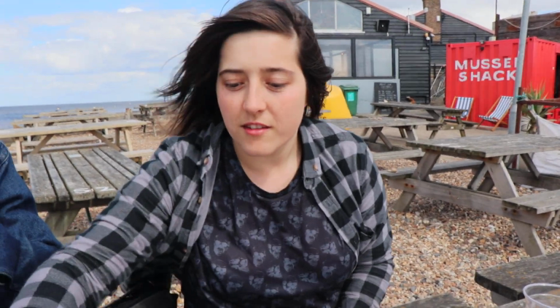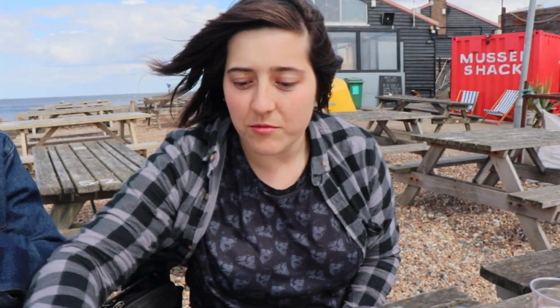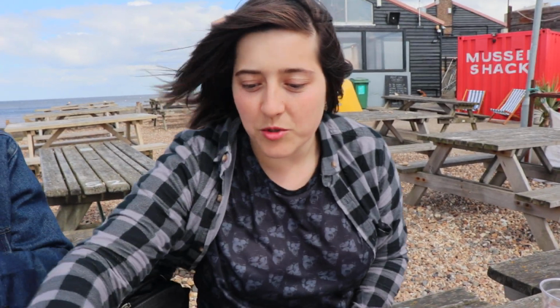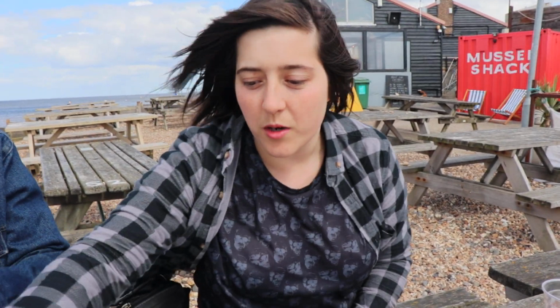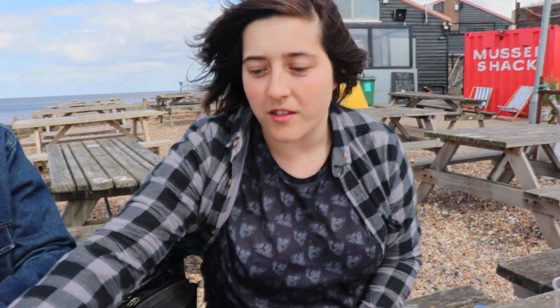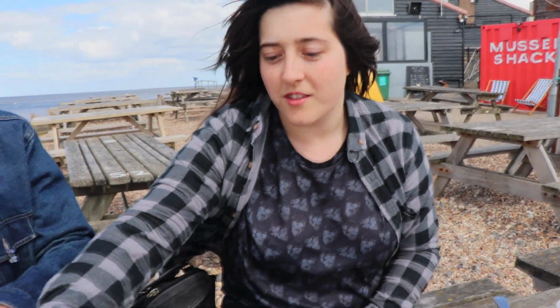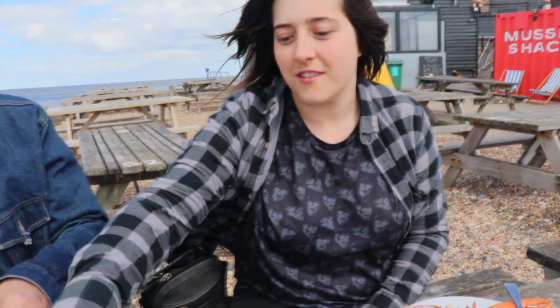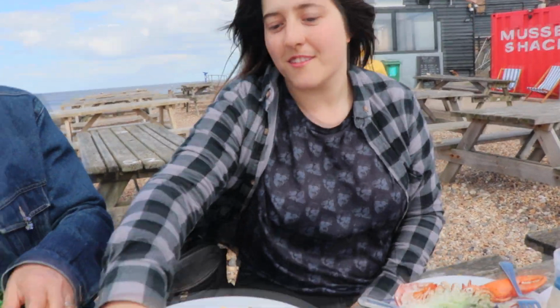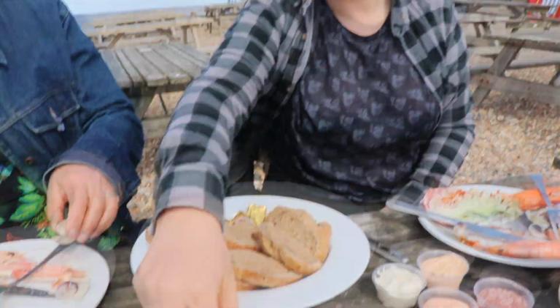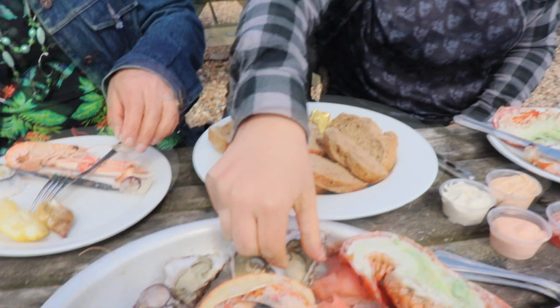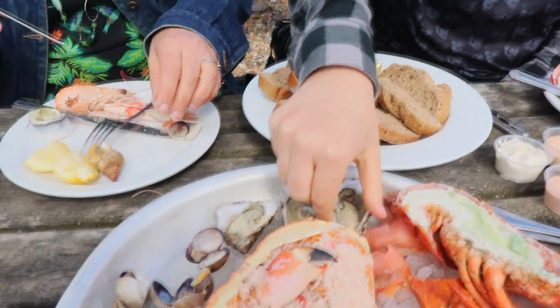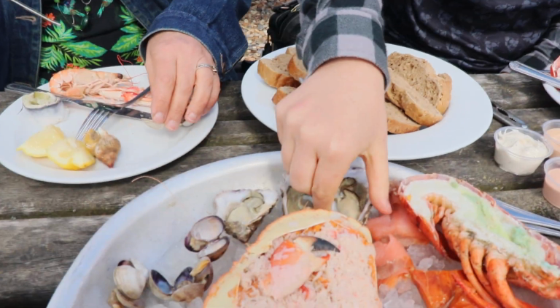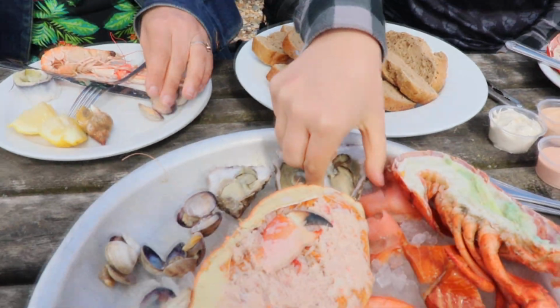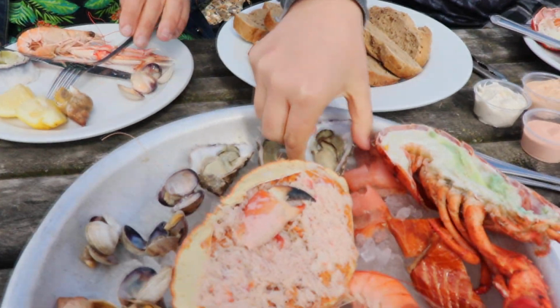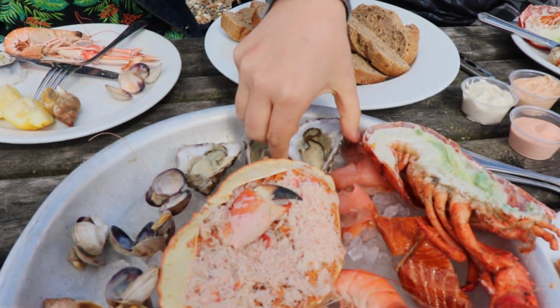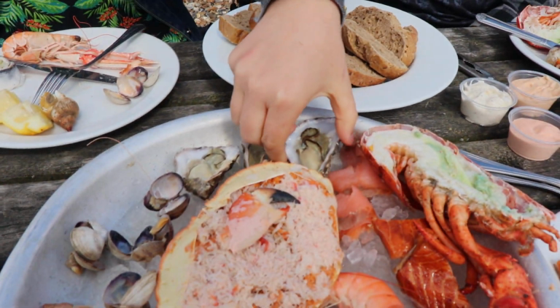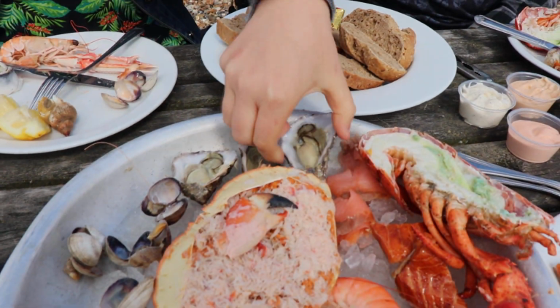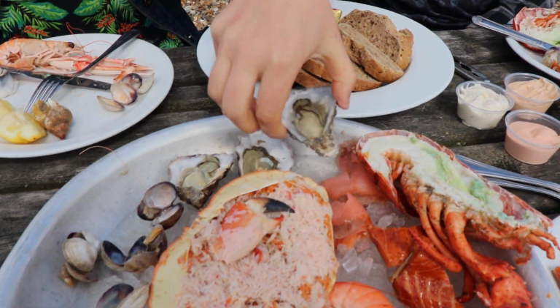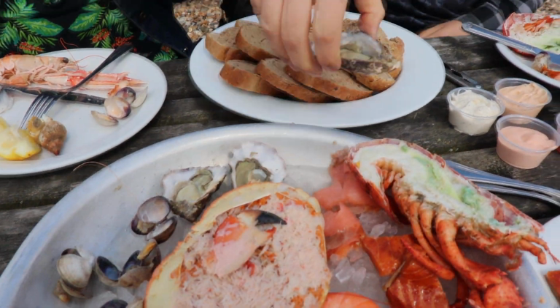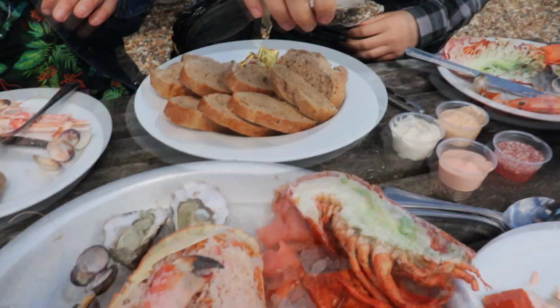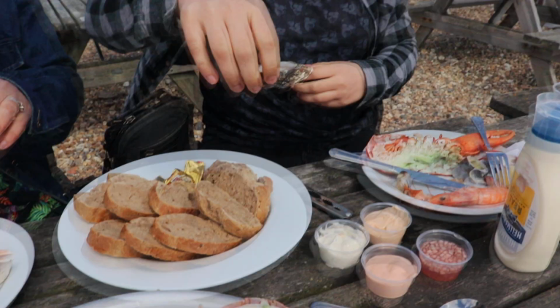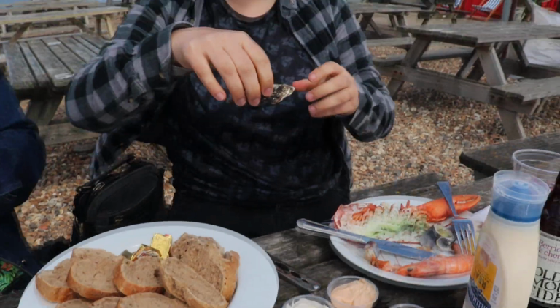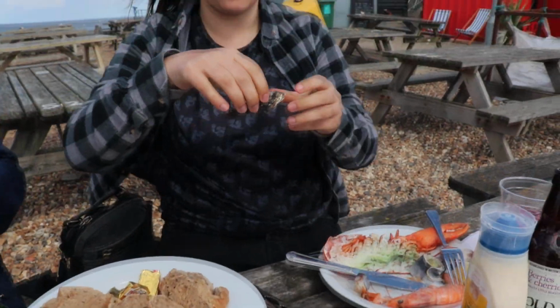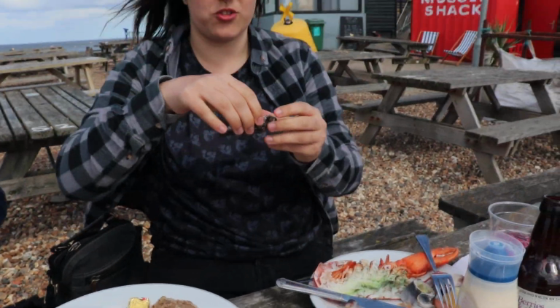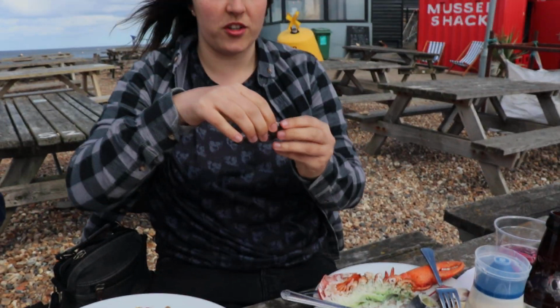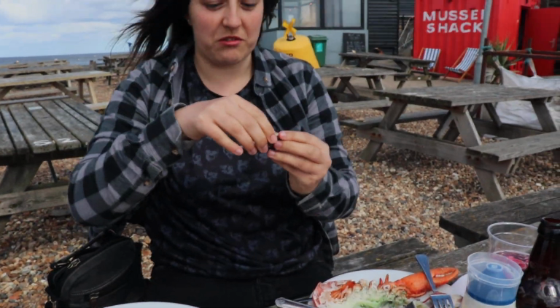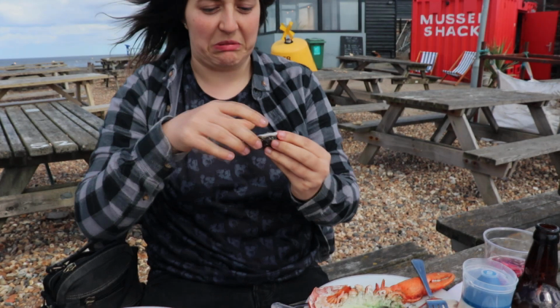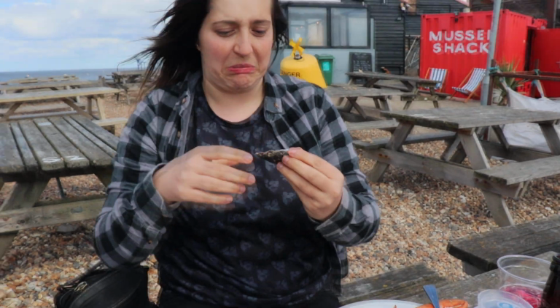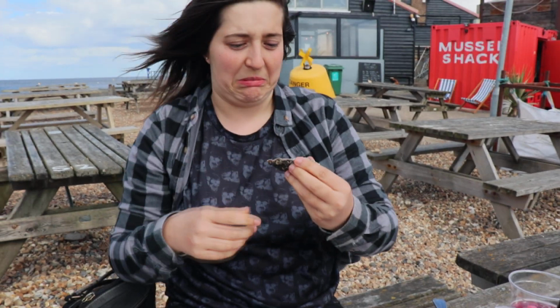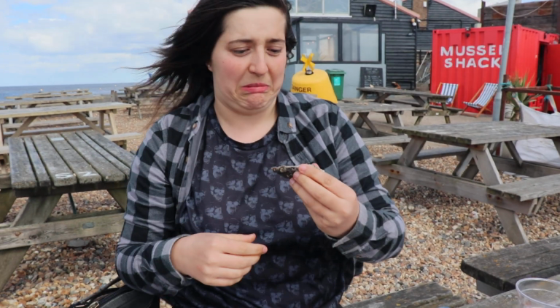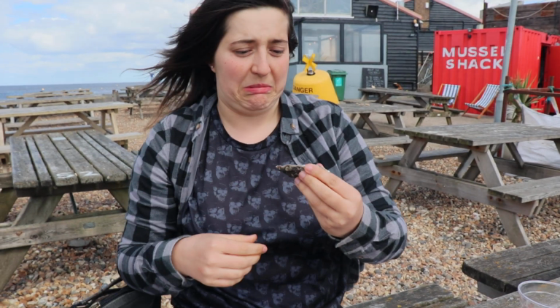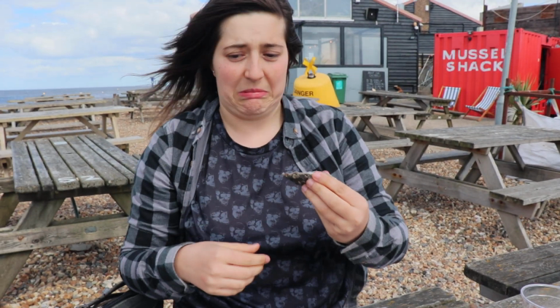Which one? Okay, so grab one. Grab an oyster. So squeeze a bit of lemon on it.